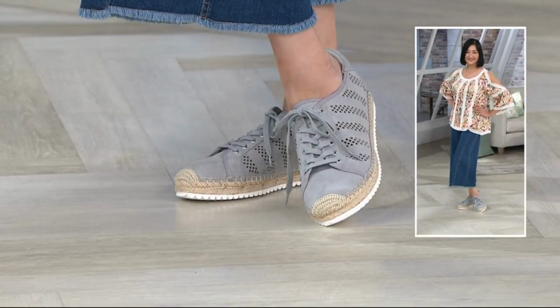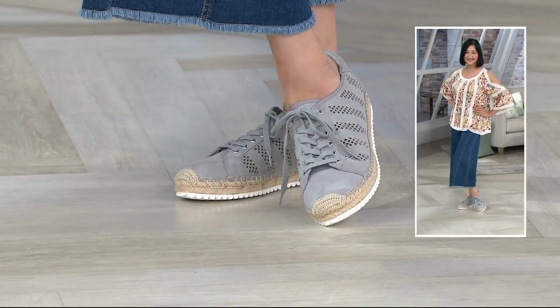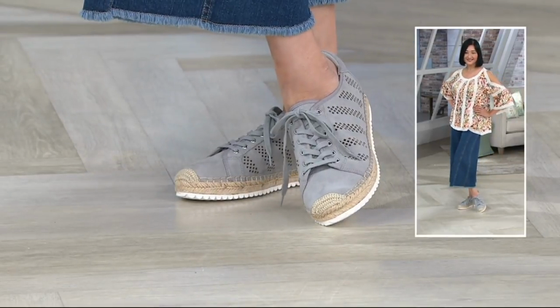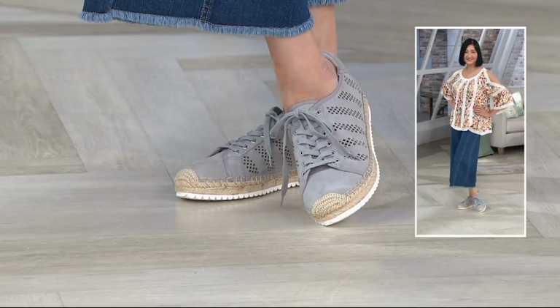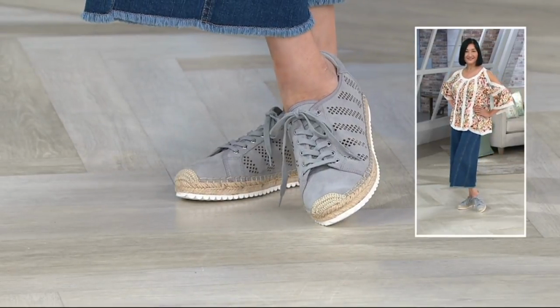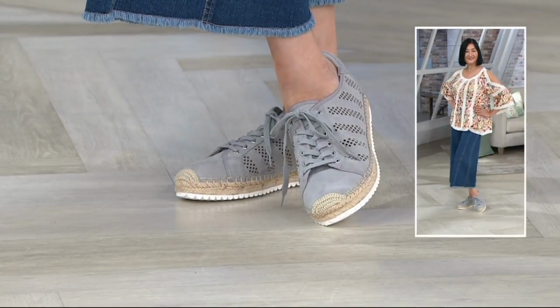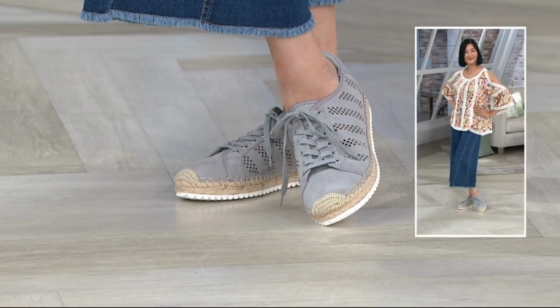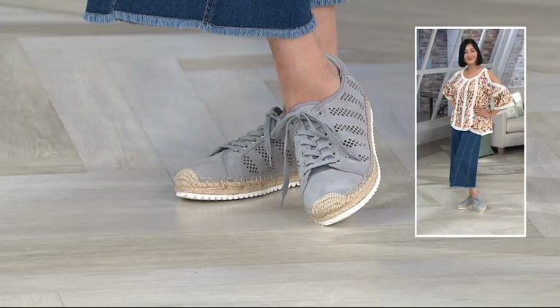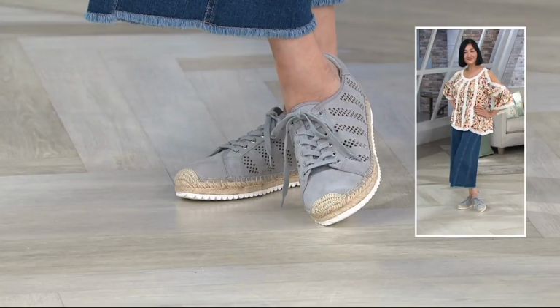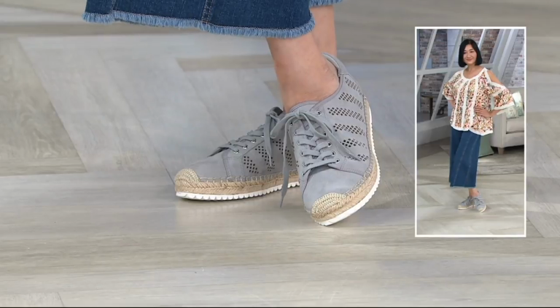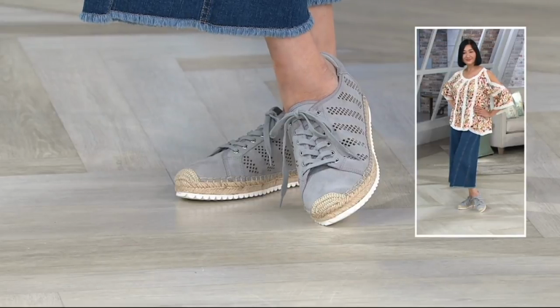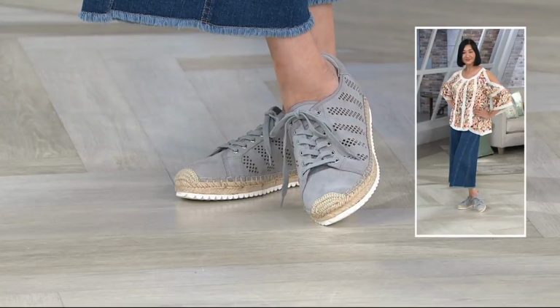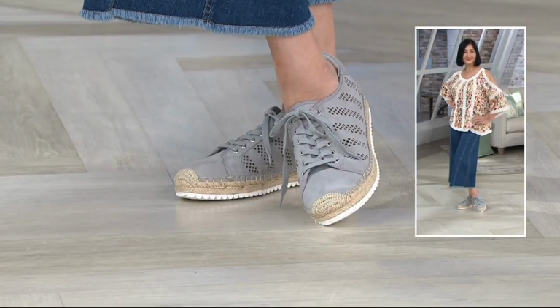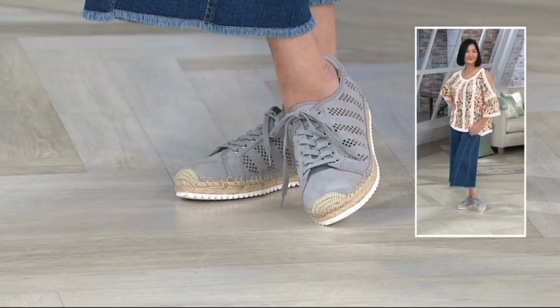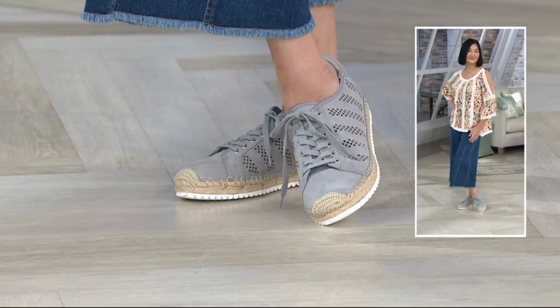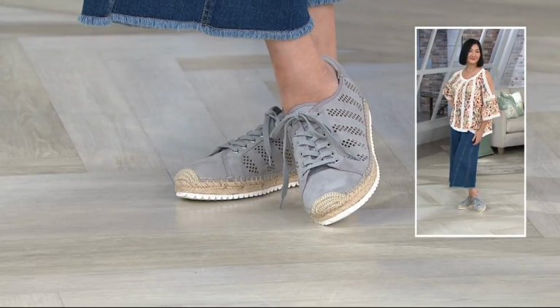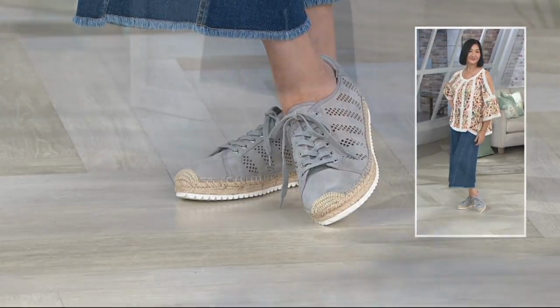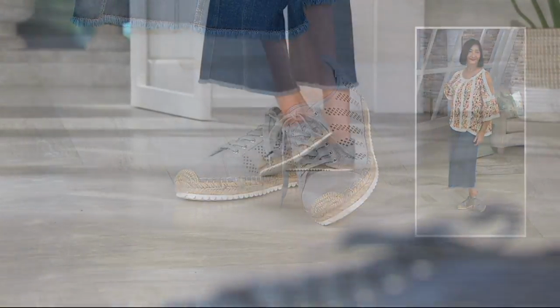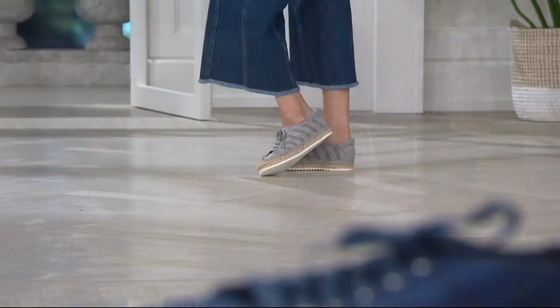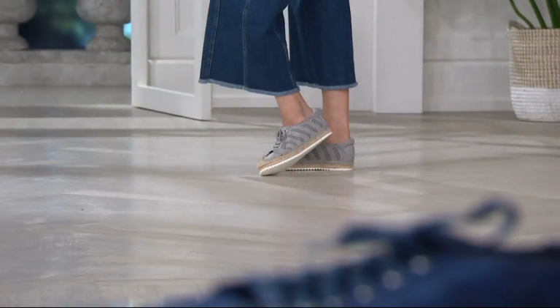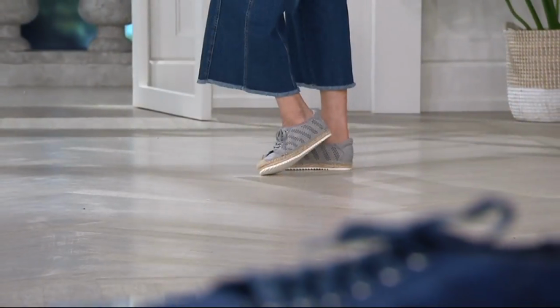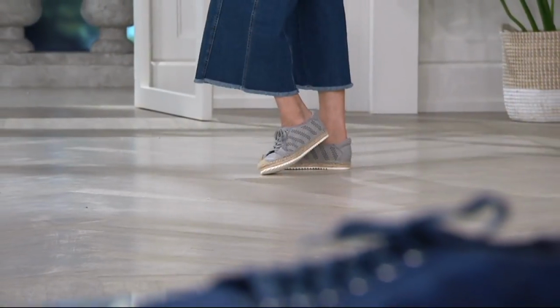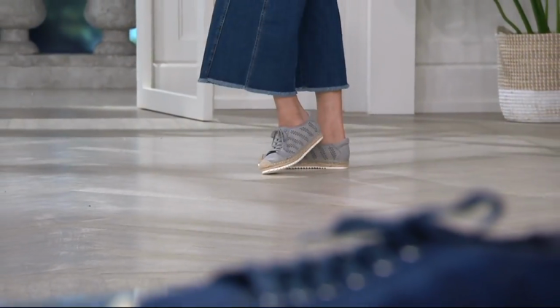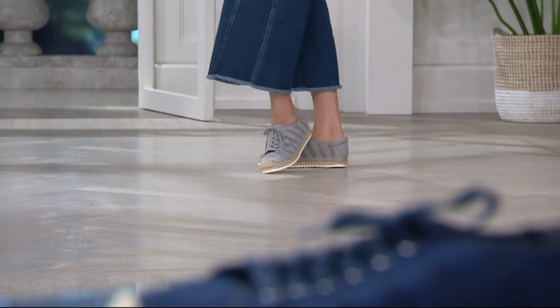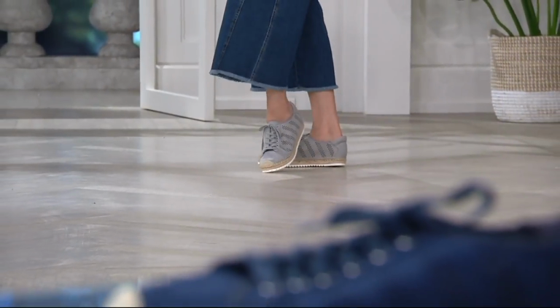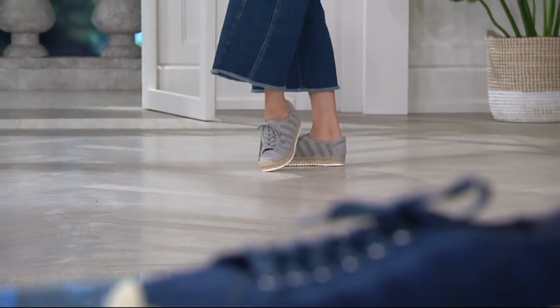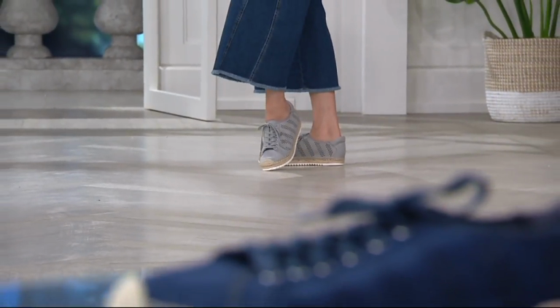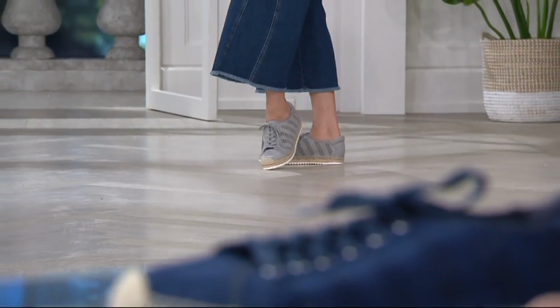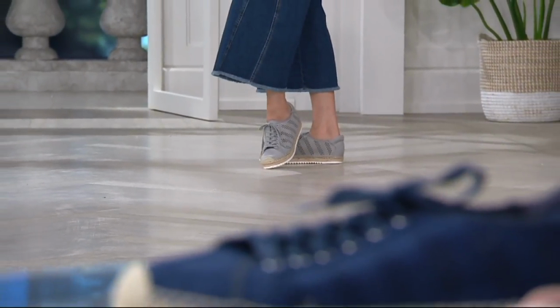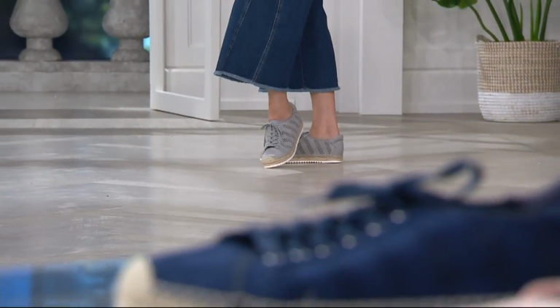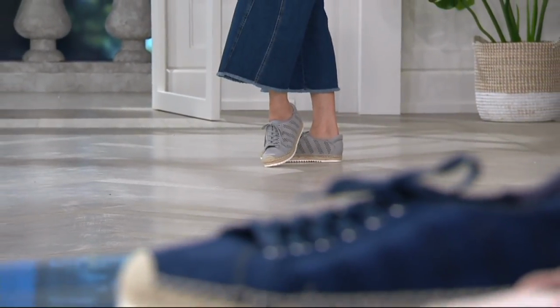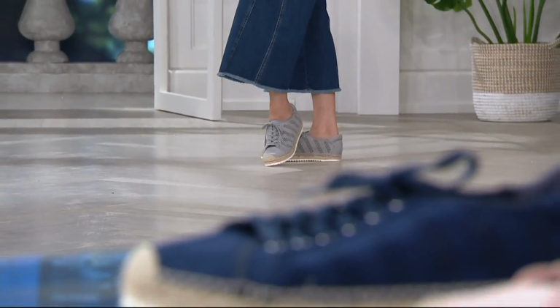Attractive. Comfortable. Gets compliments. Fits perfectly. What else do you want in a shoe? Not much.